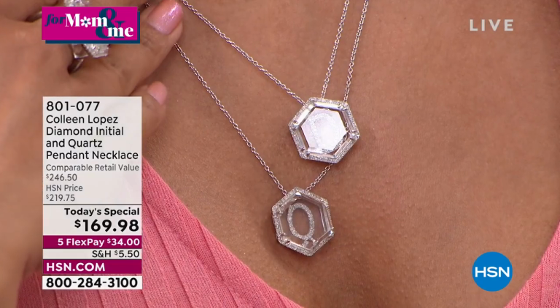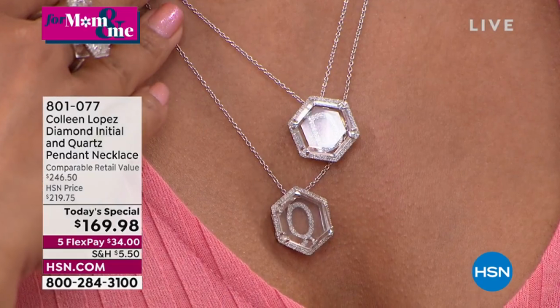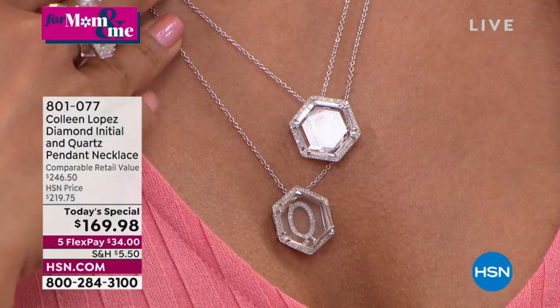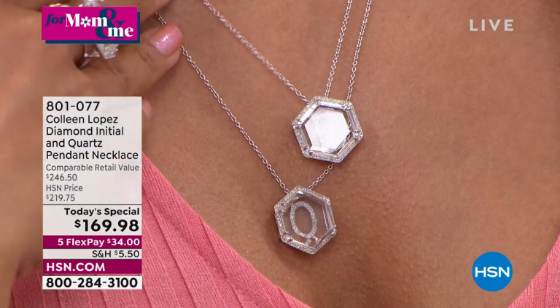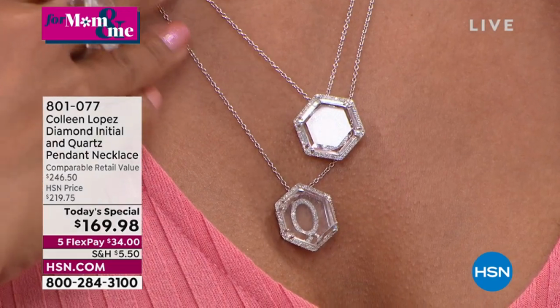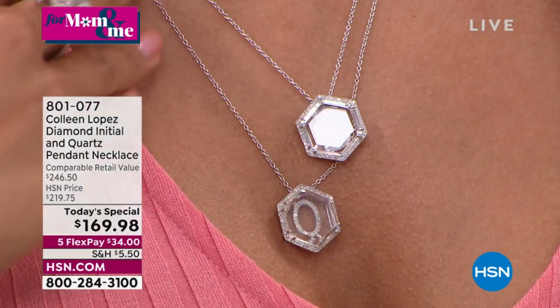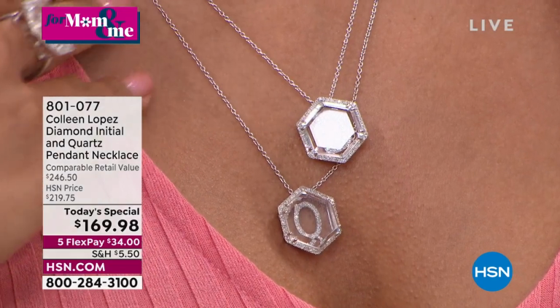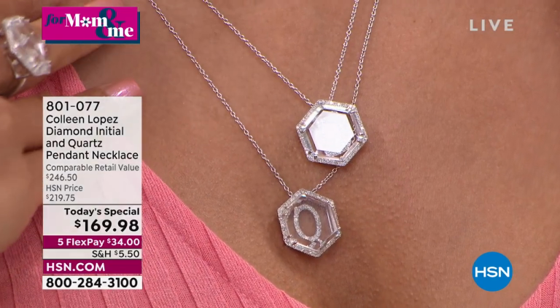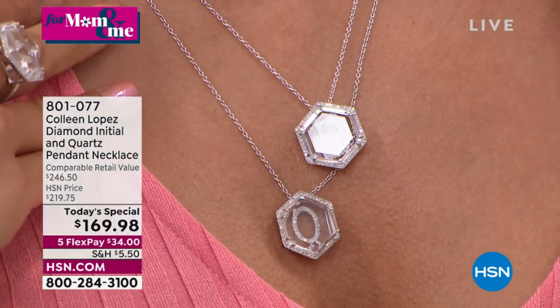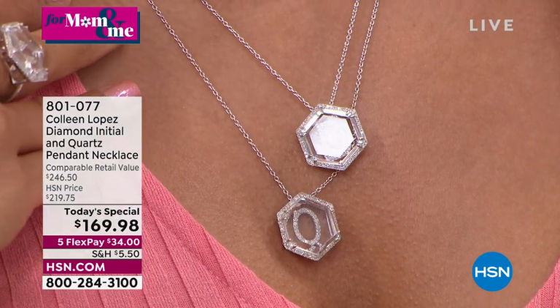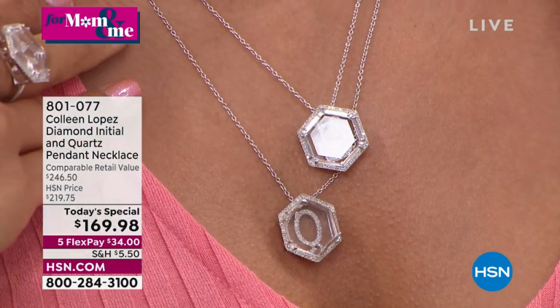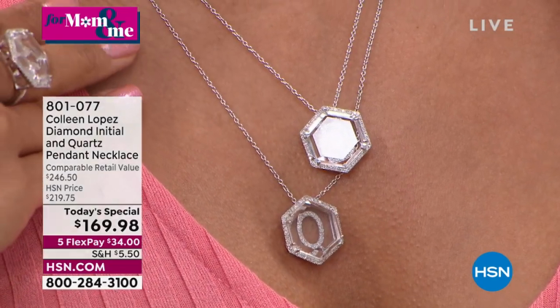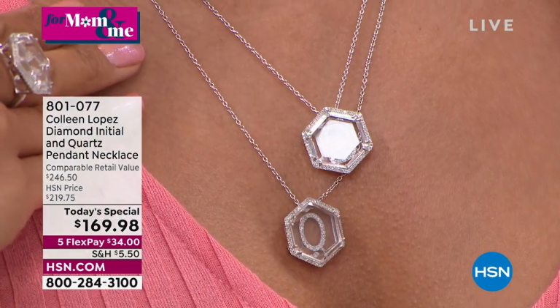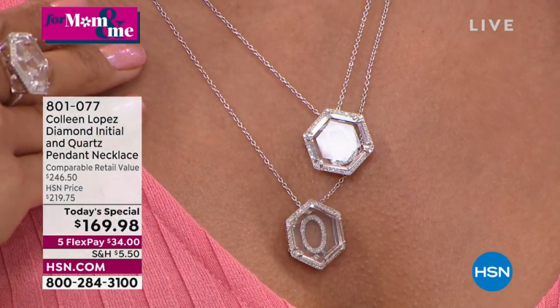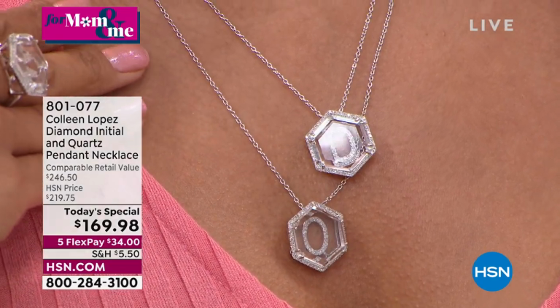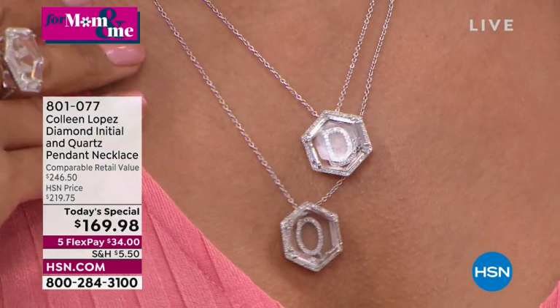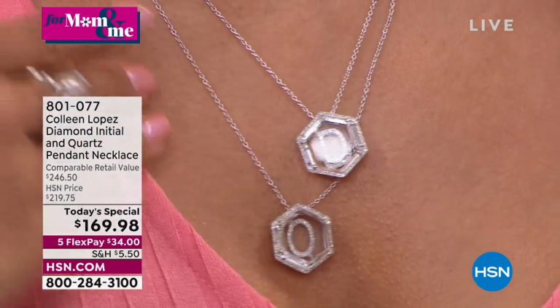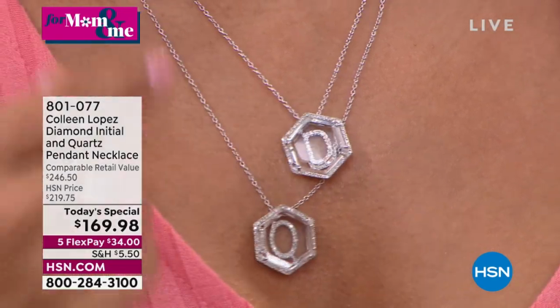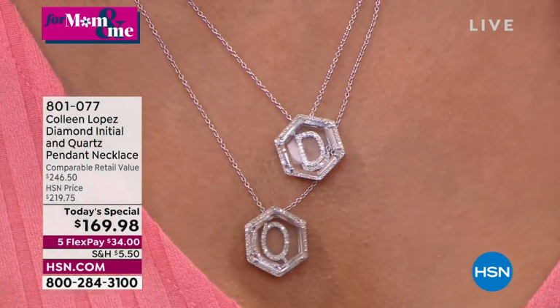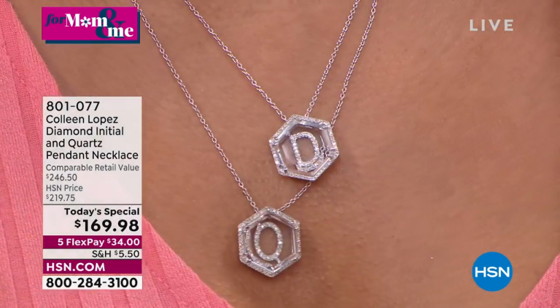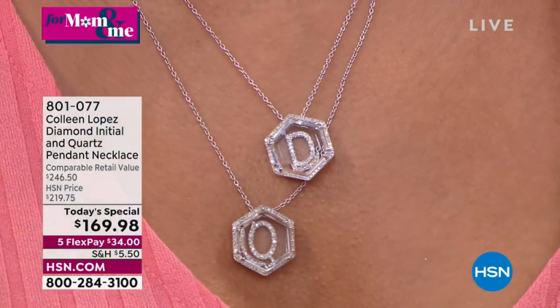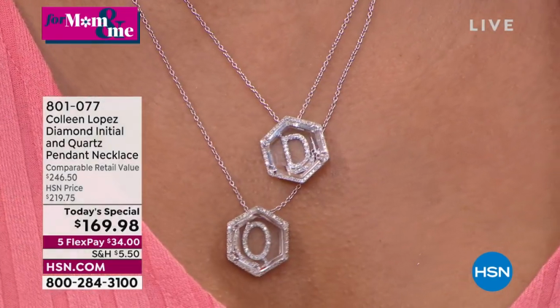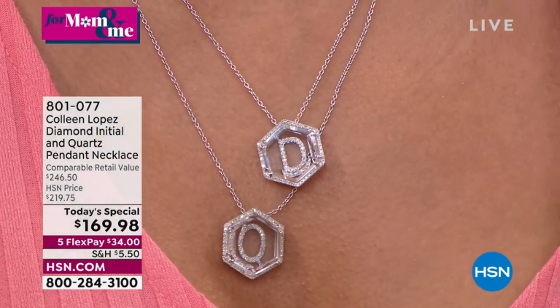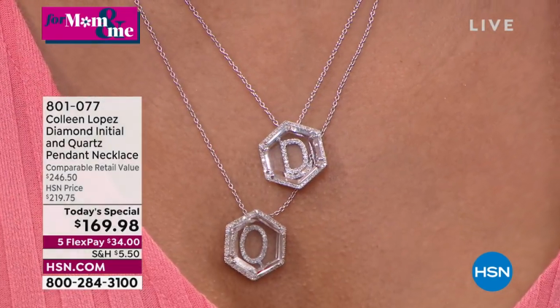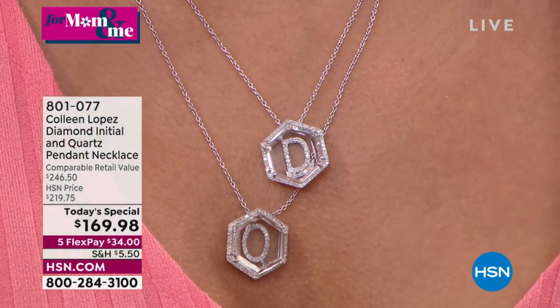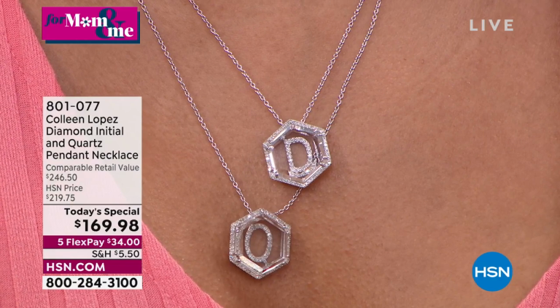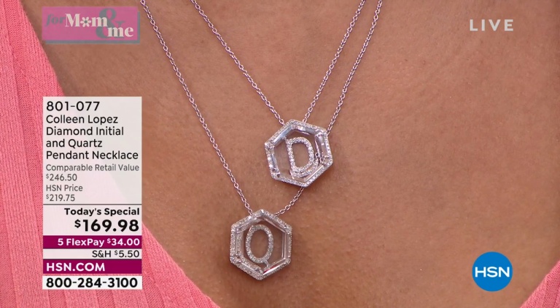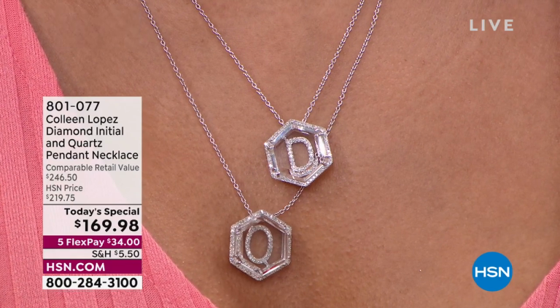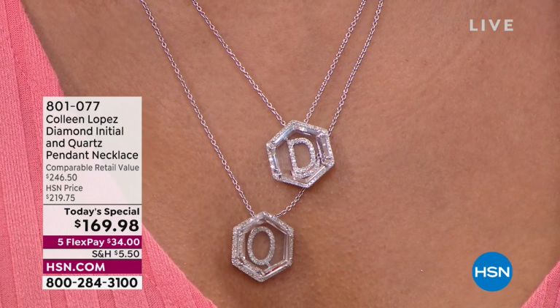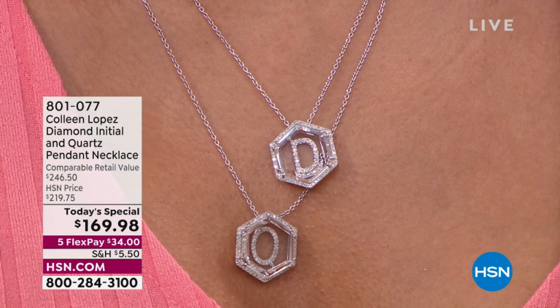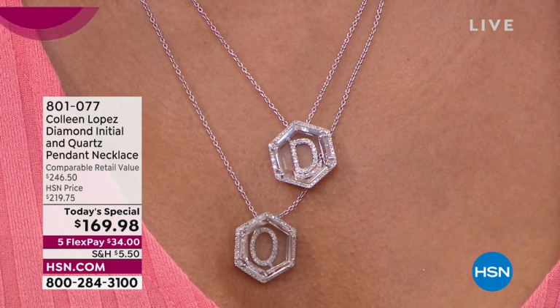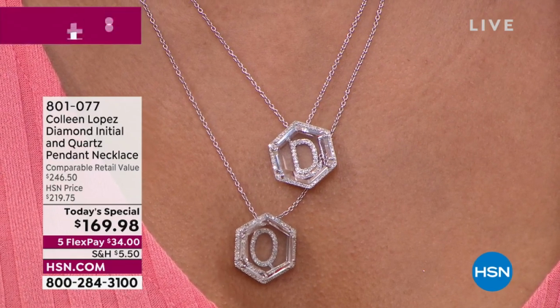All you do is pick your initial. A lot of the initials have sold out. In the bracelet, we've sold out of several letters.